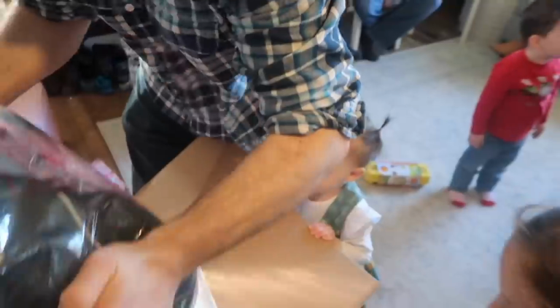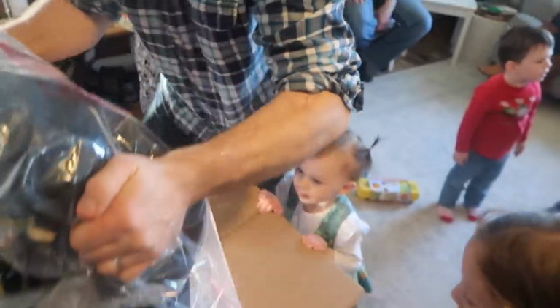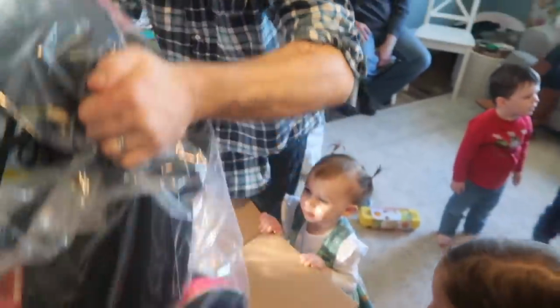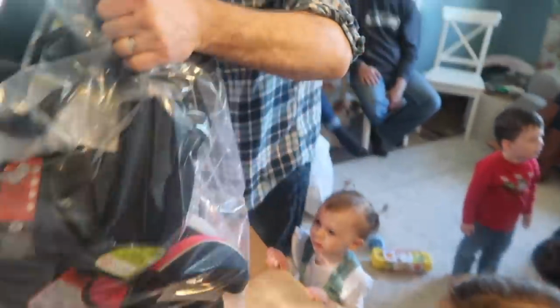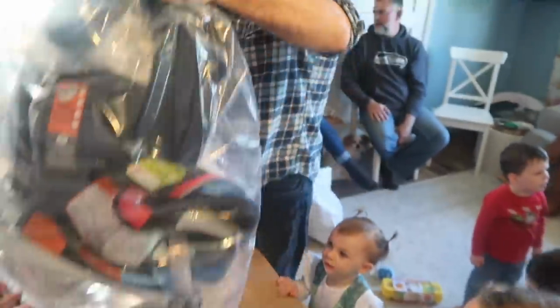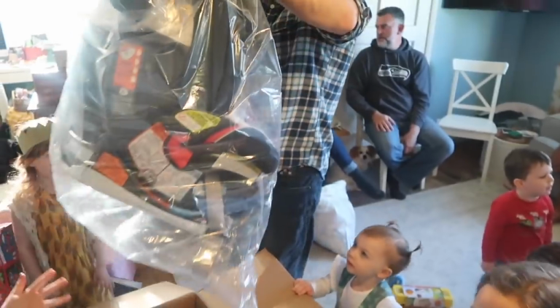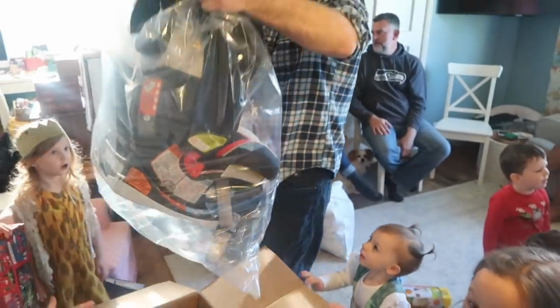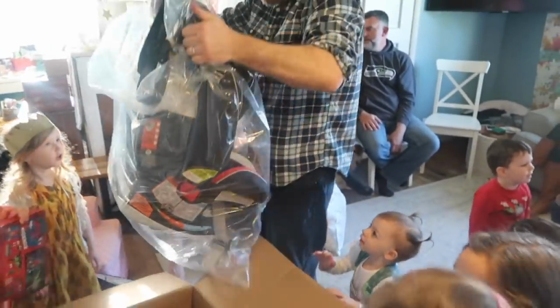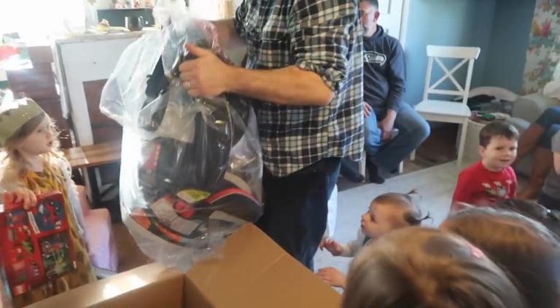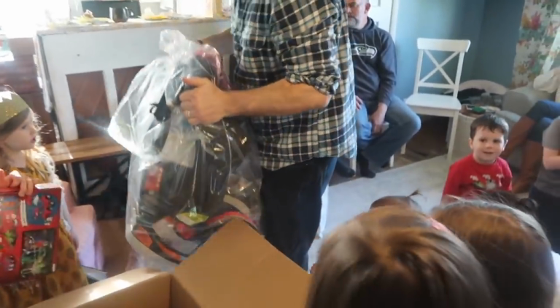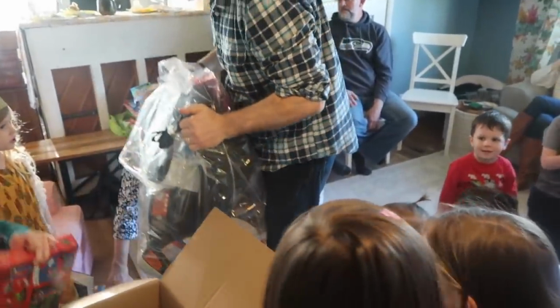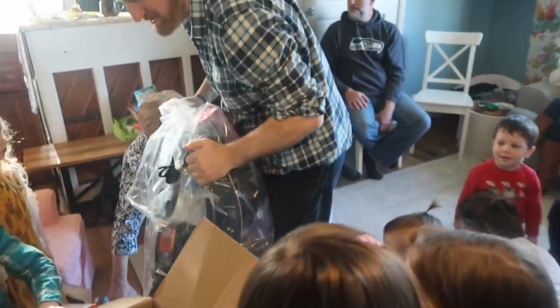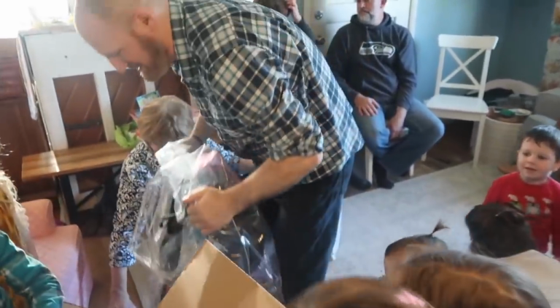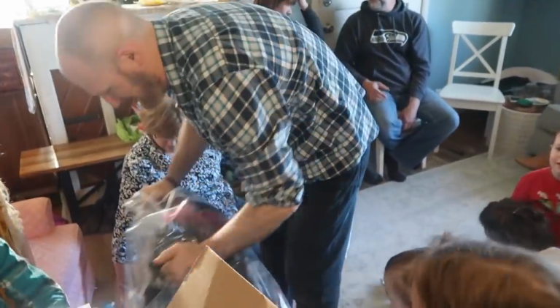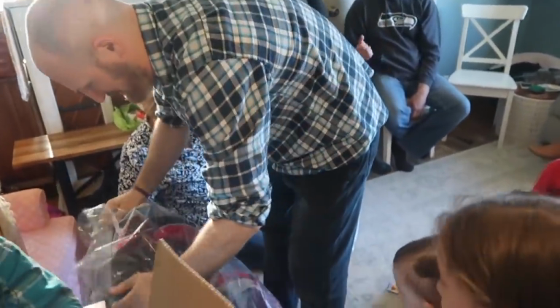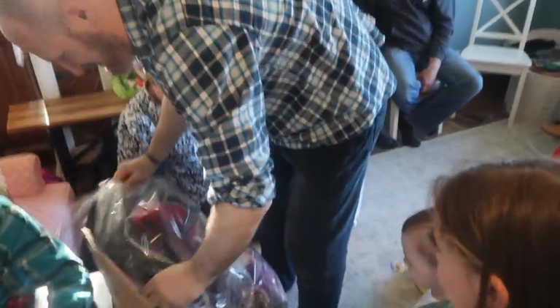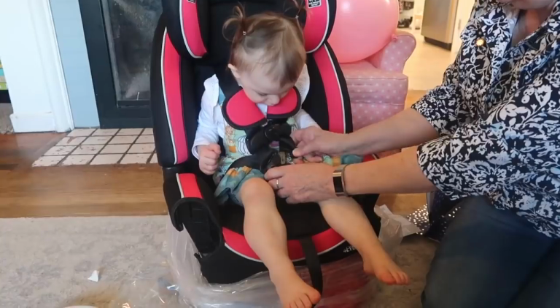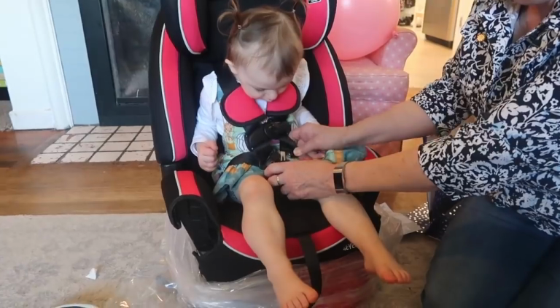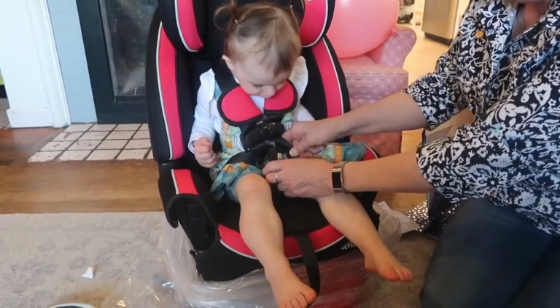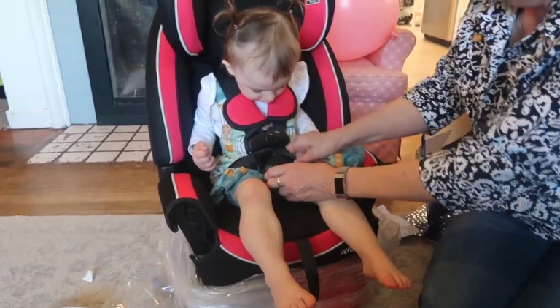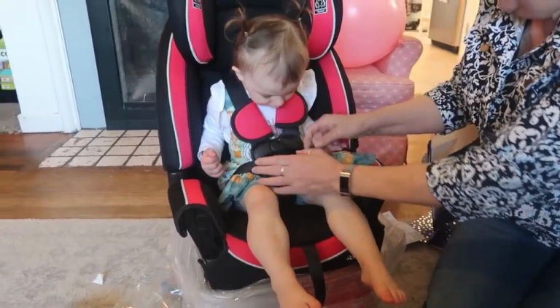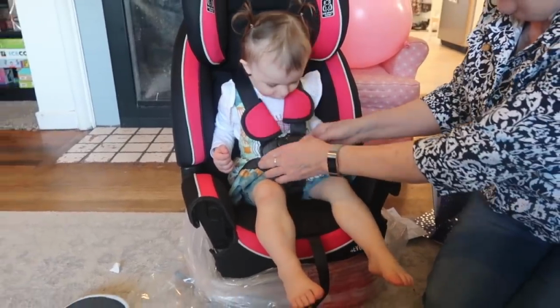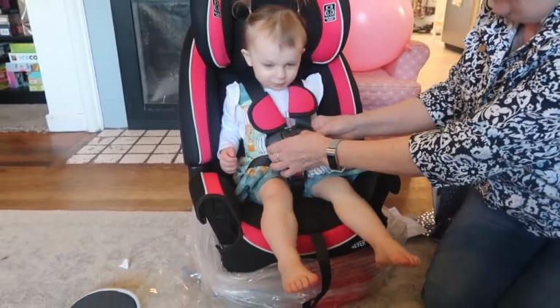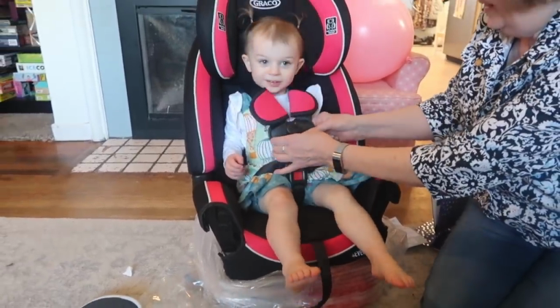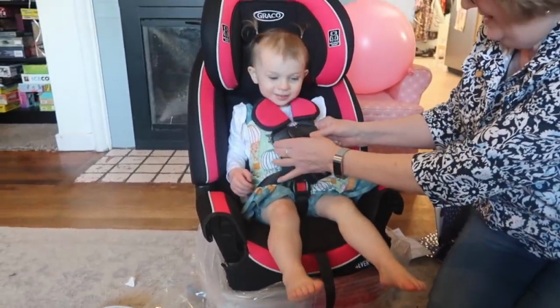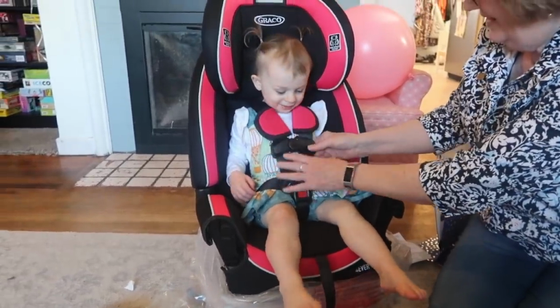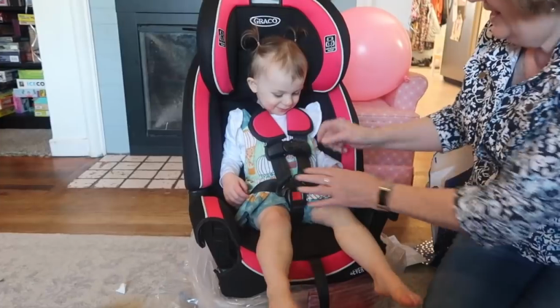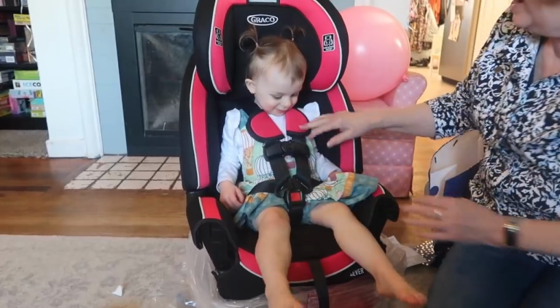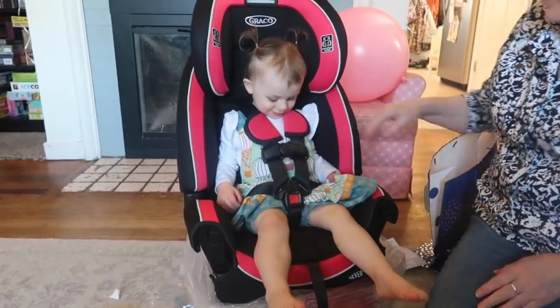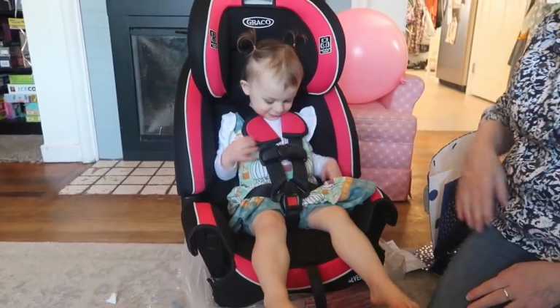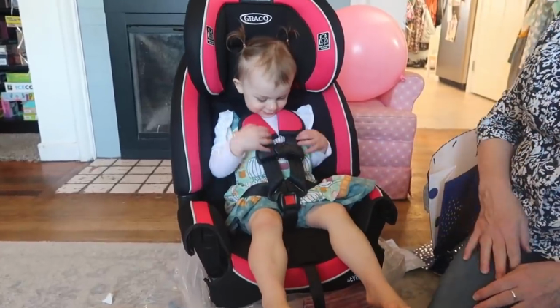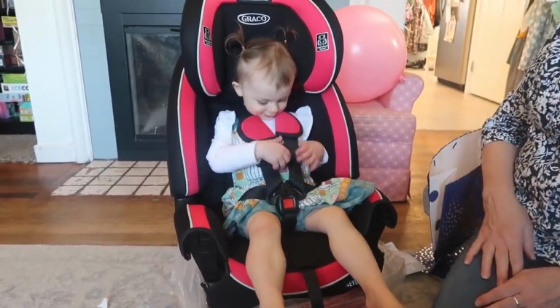Sadie needed a new car seat, but she loves climbing into her big sister's so much. I knew that she would be thrilled with the idea of having a big kid car seat, so we gave it as a birthday gift.